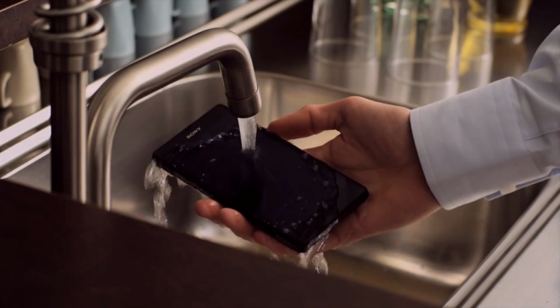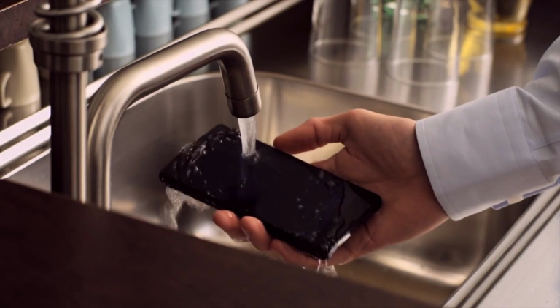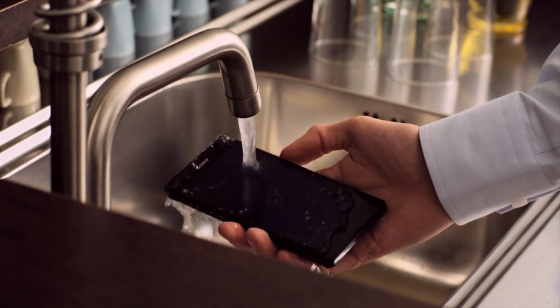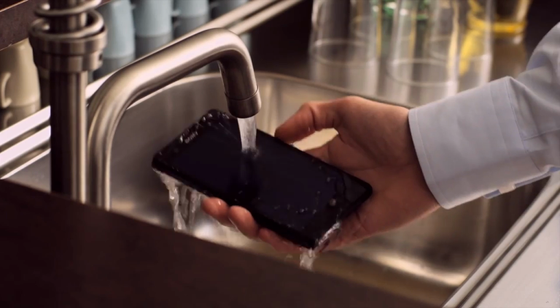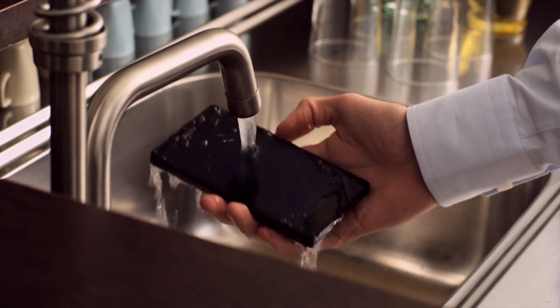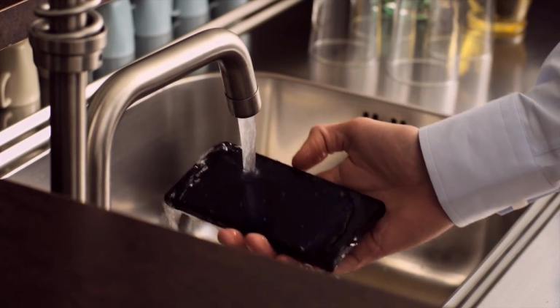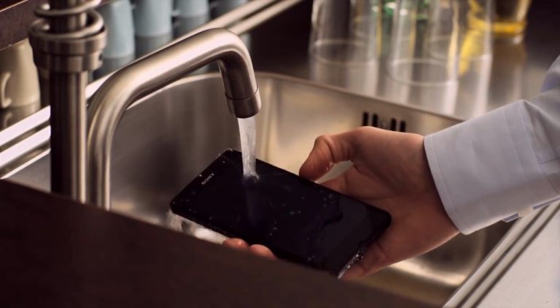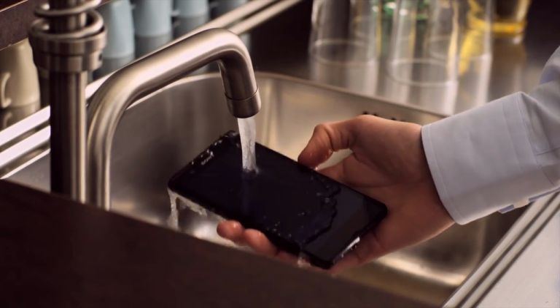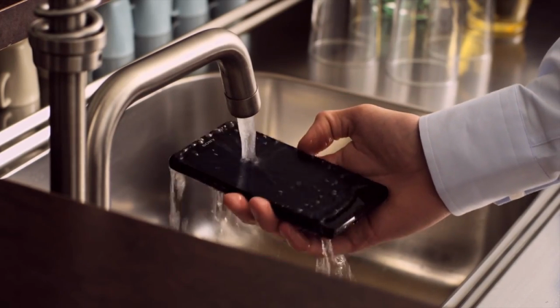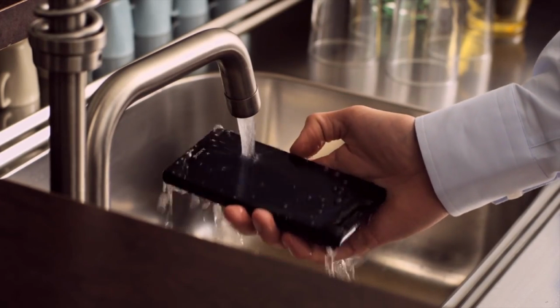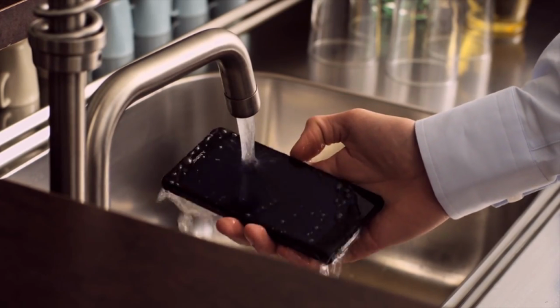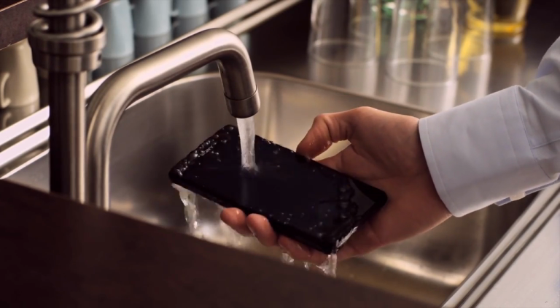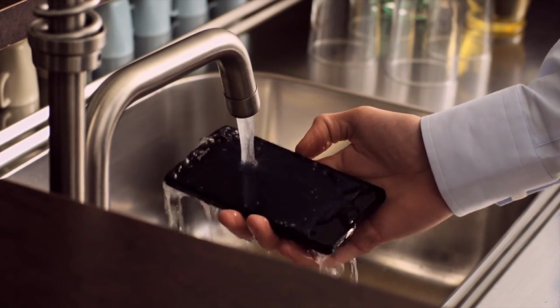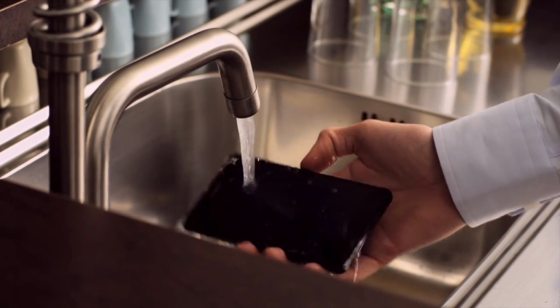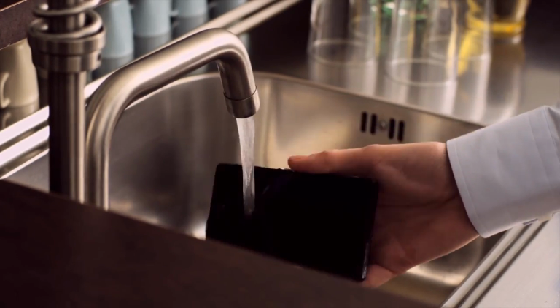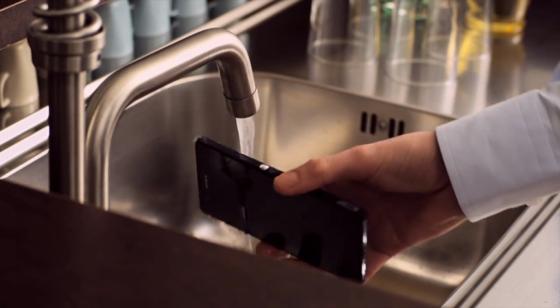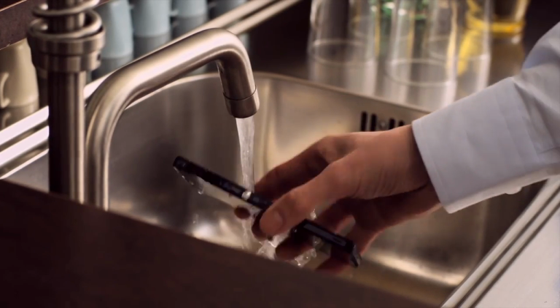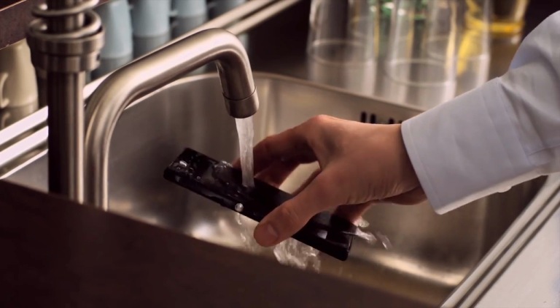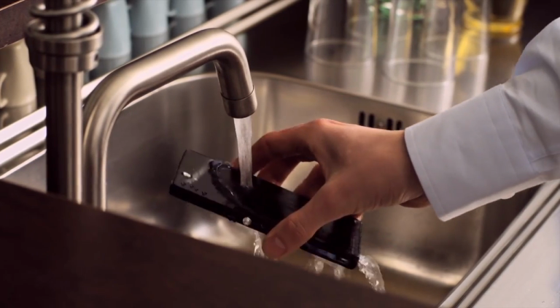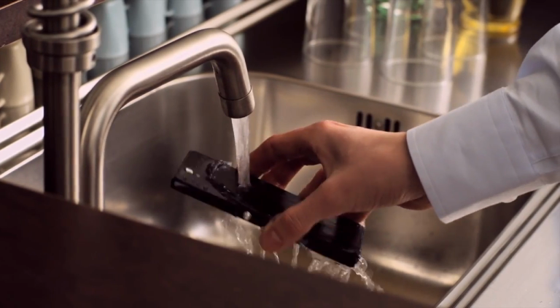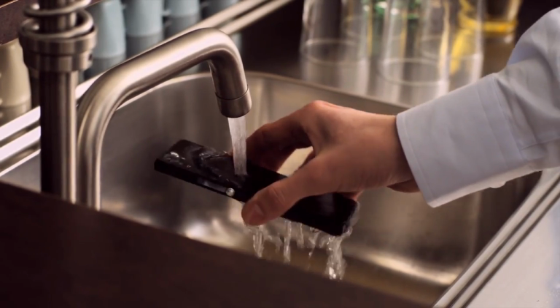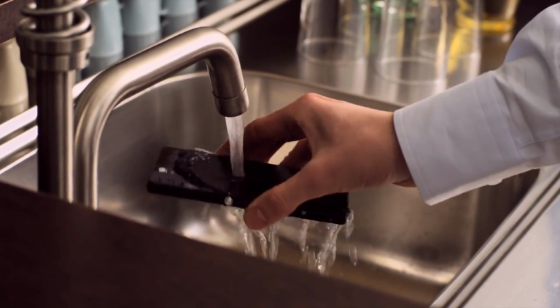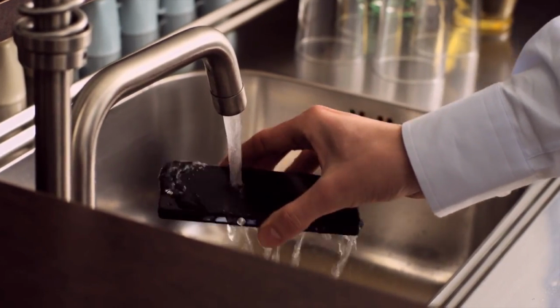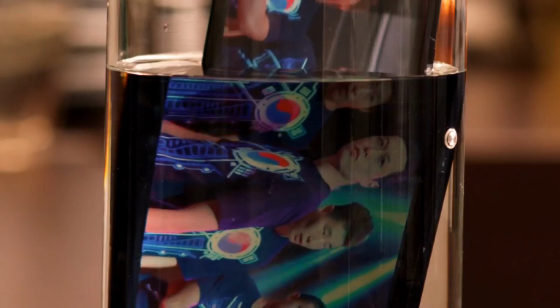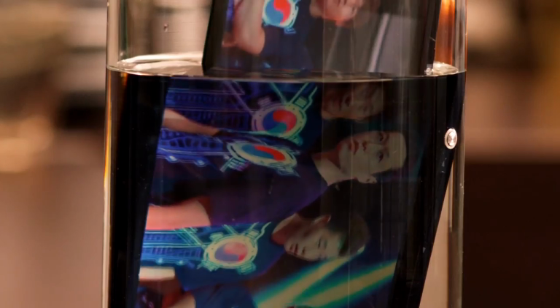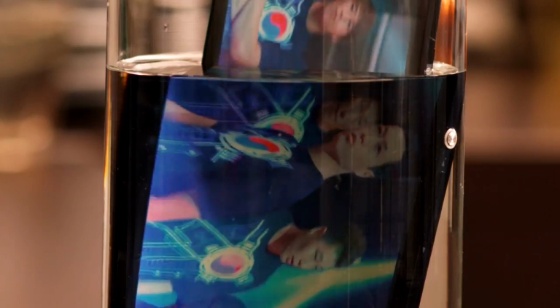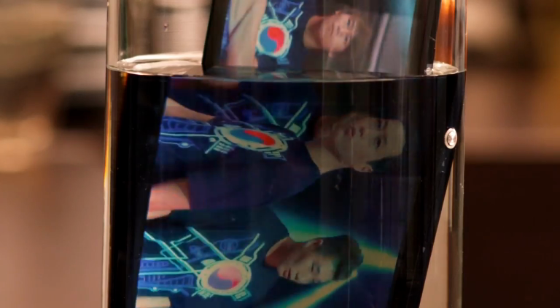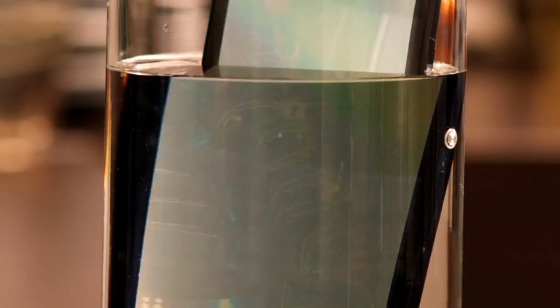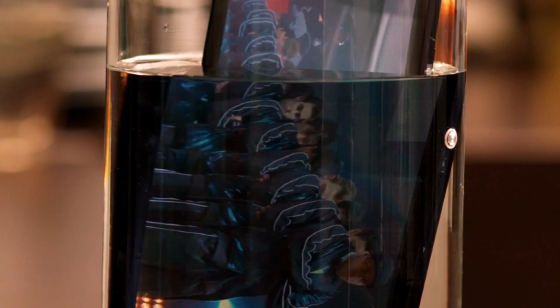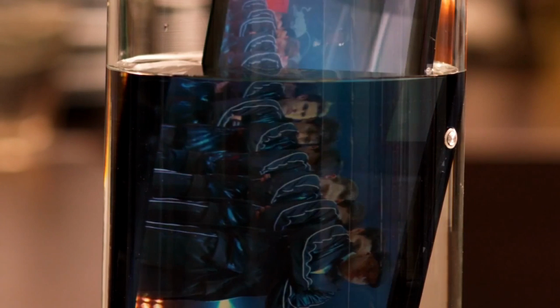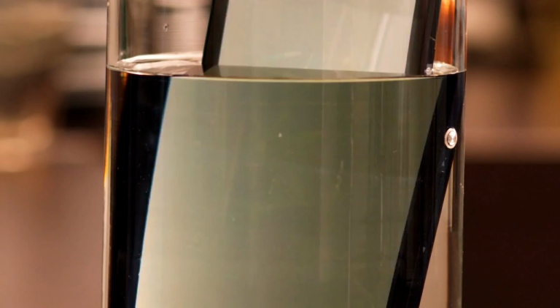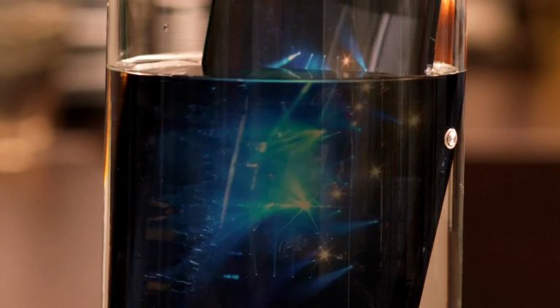The water-resistant Xperia Z. Stunningly beautiful and constructed to do what it takes.